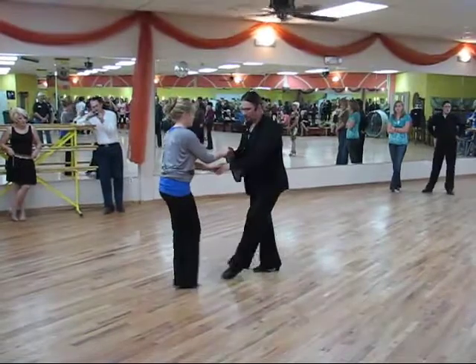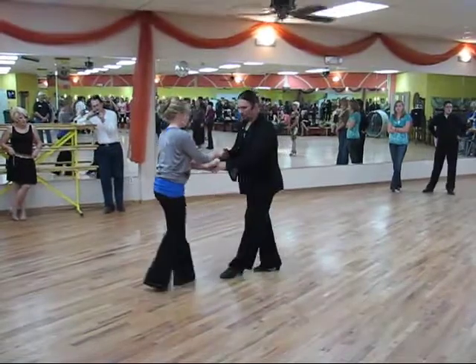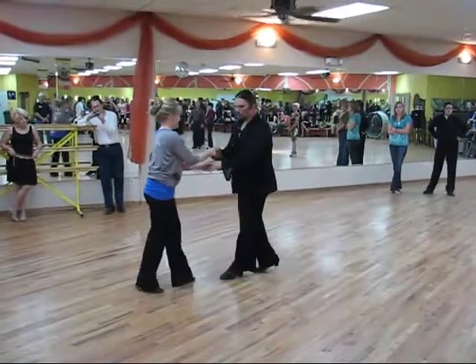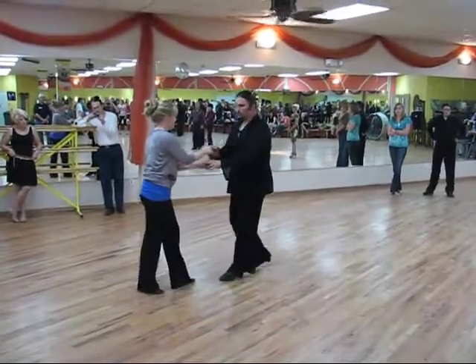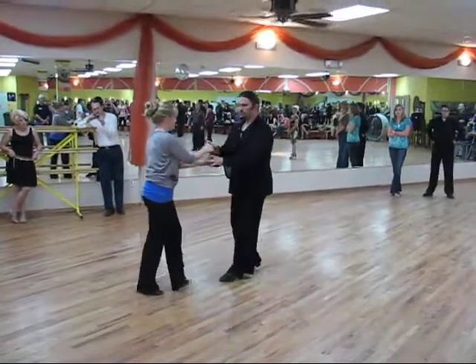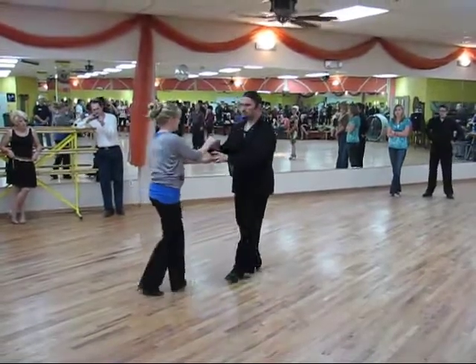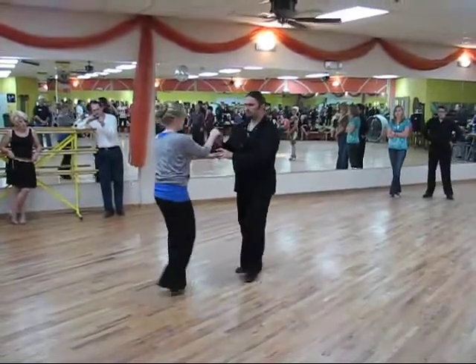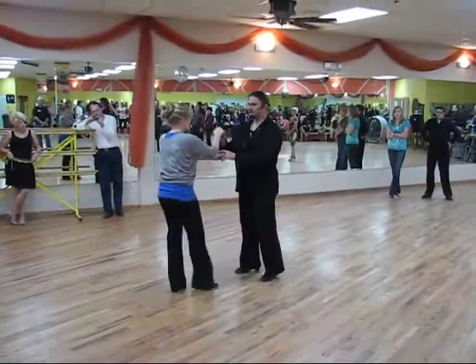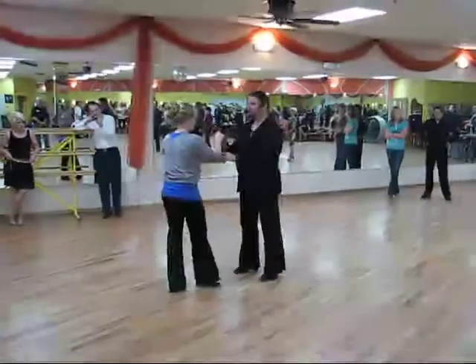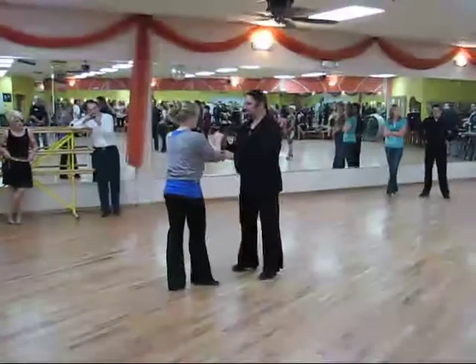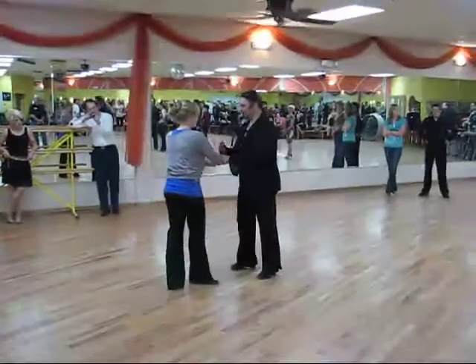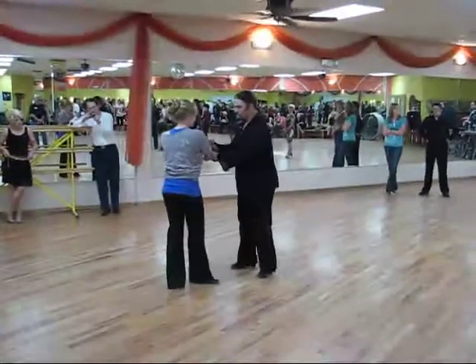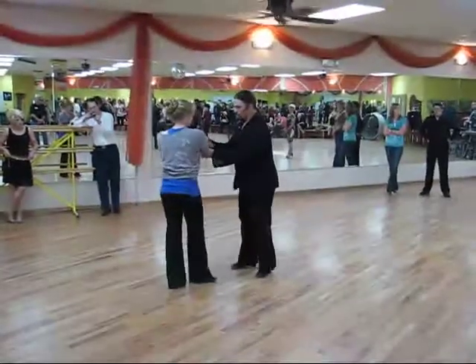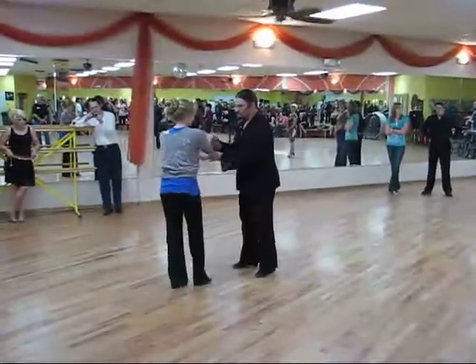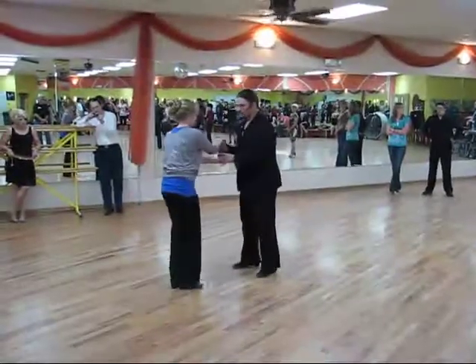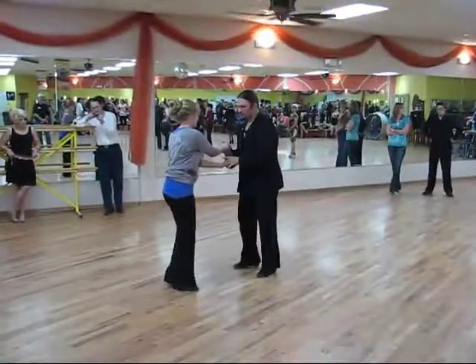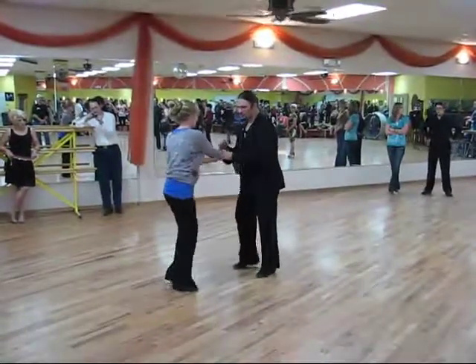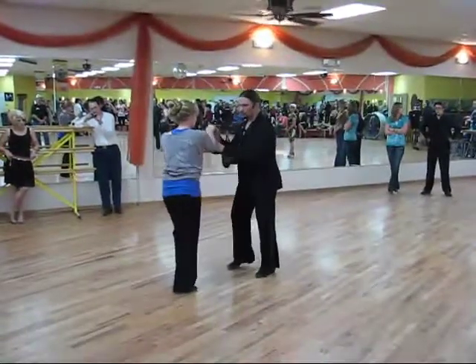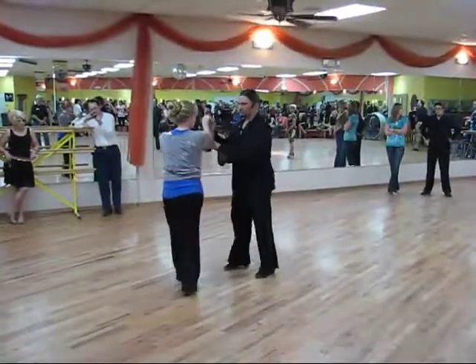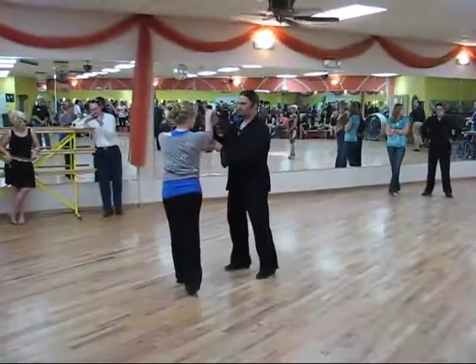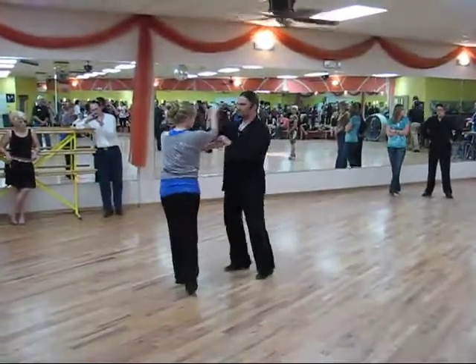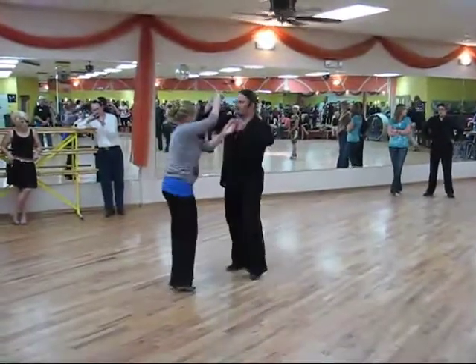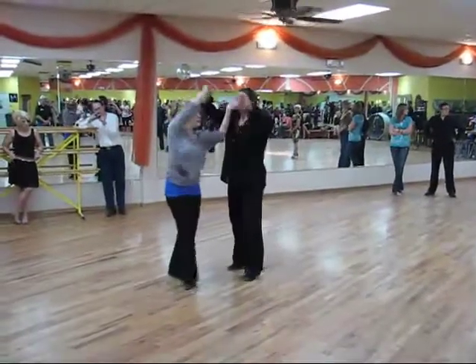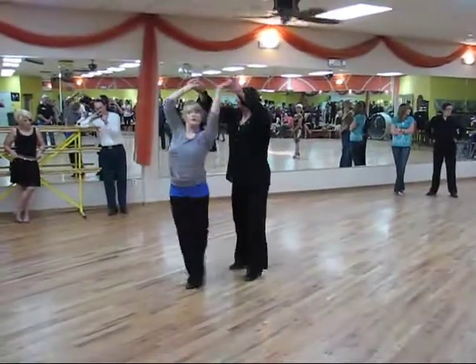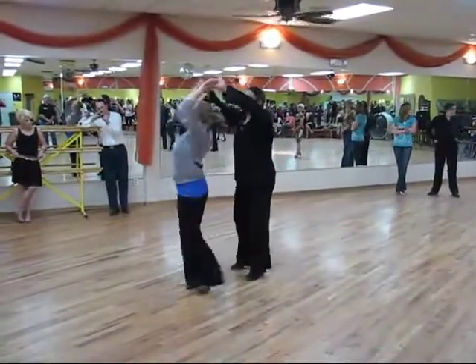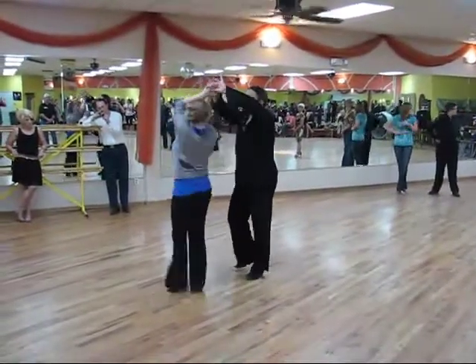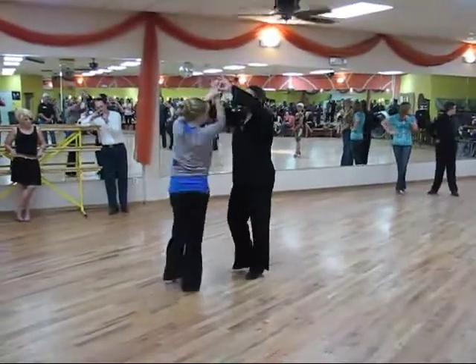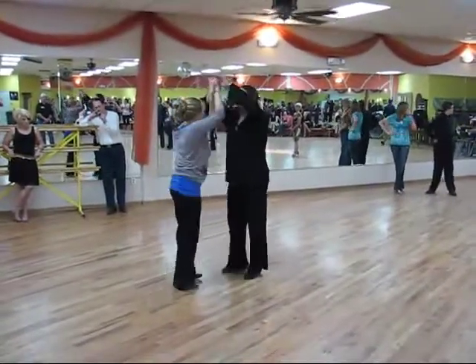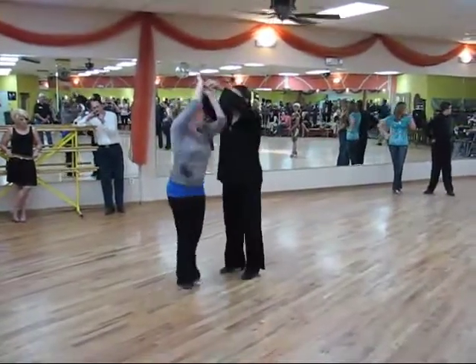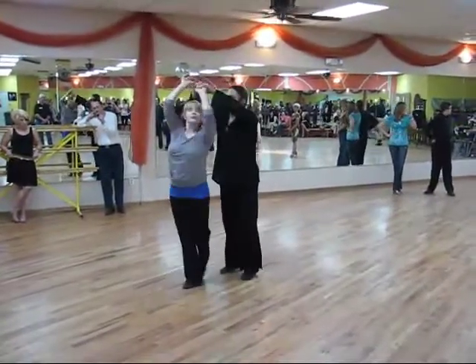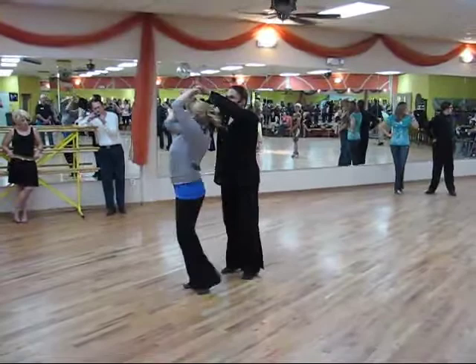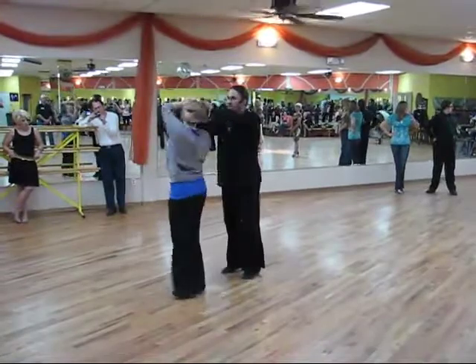1, 2, I see we did it. 1, 2, 3, spin, spin.